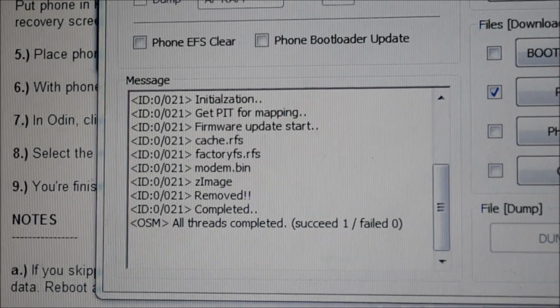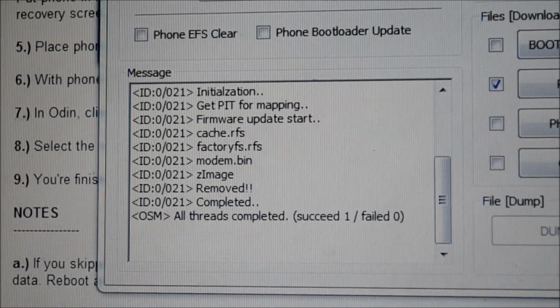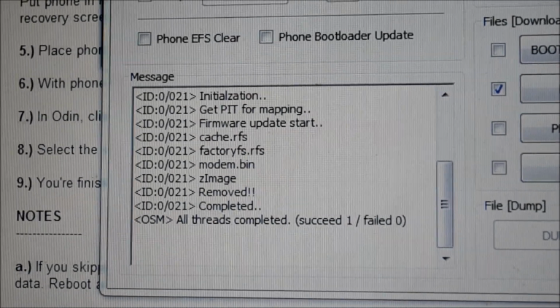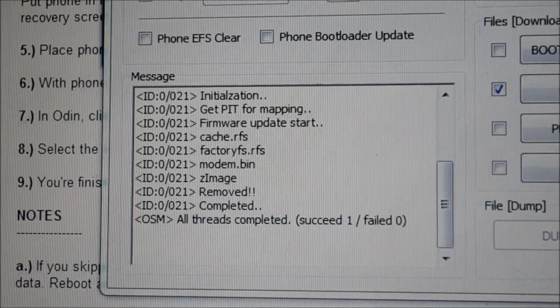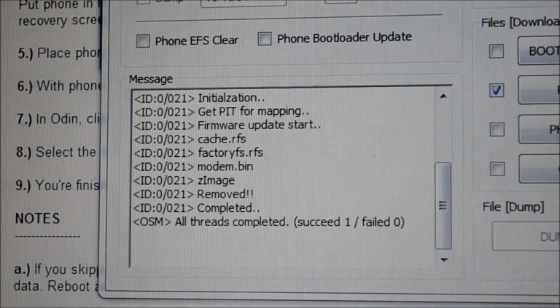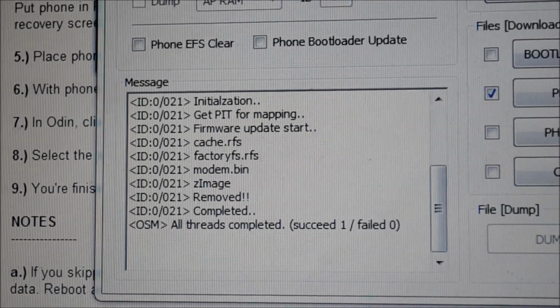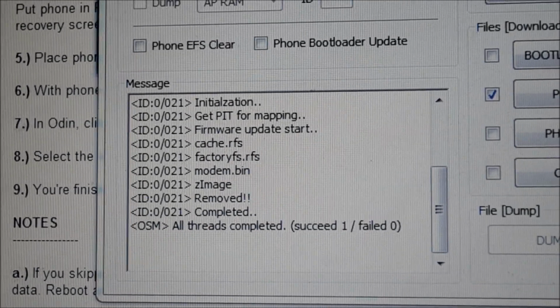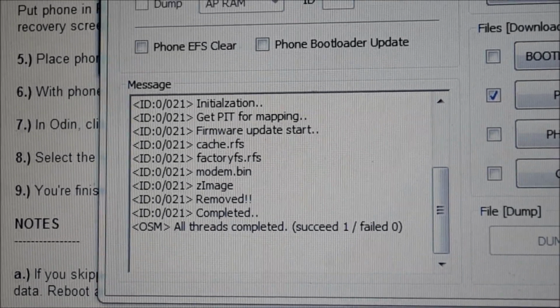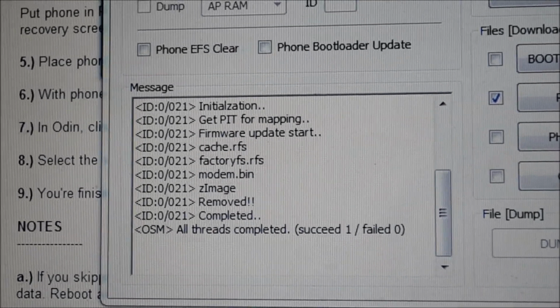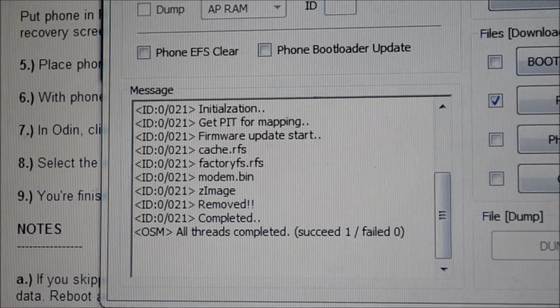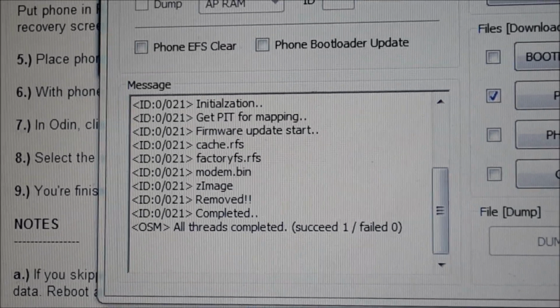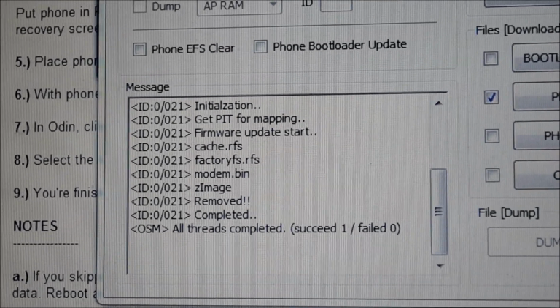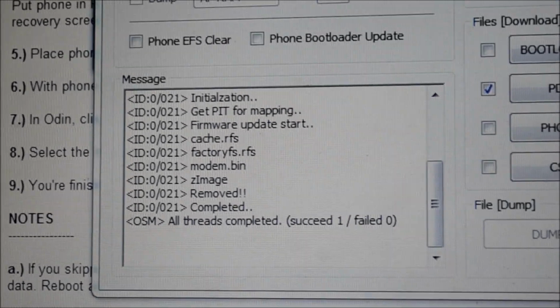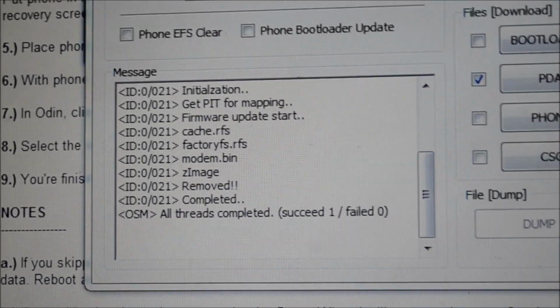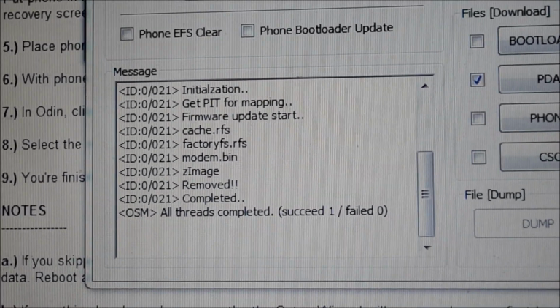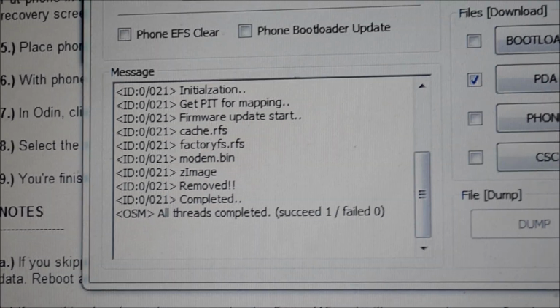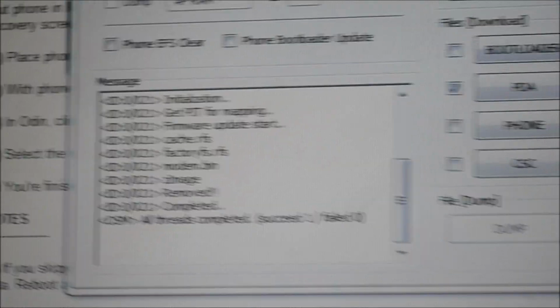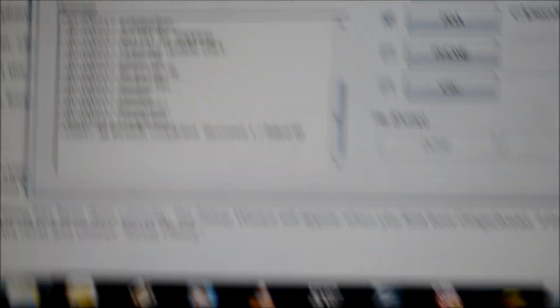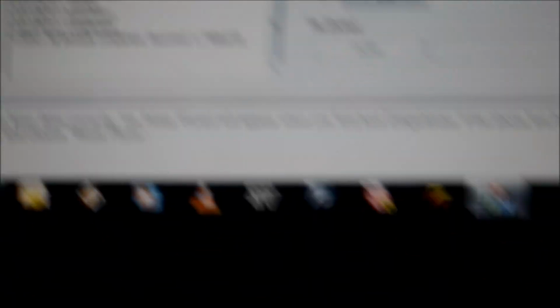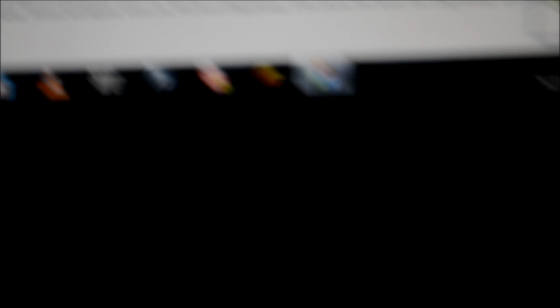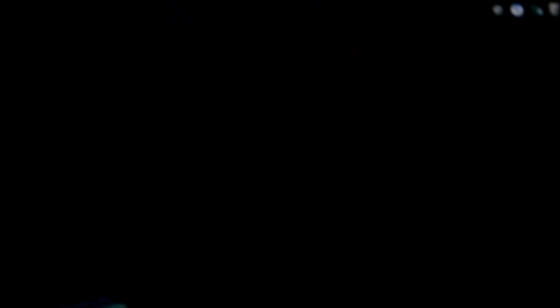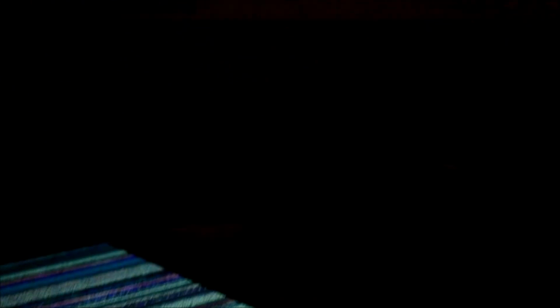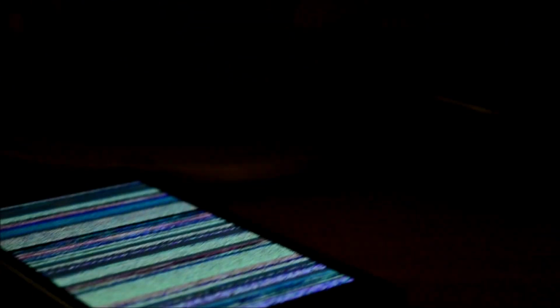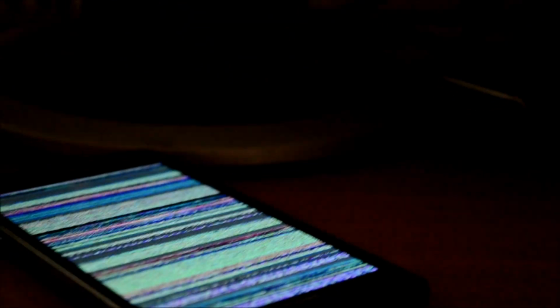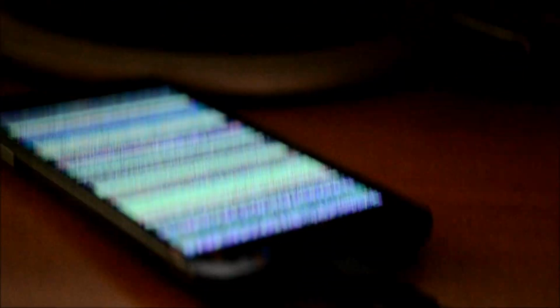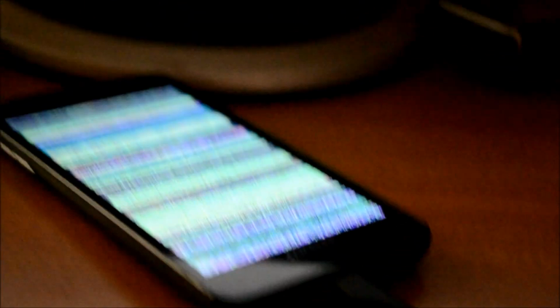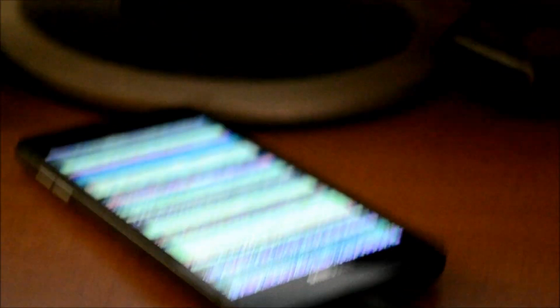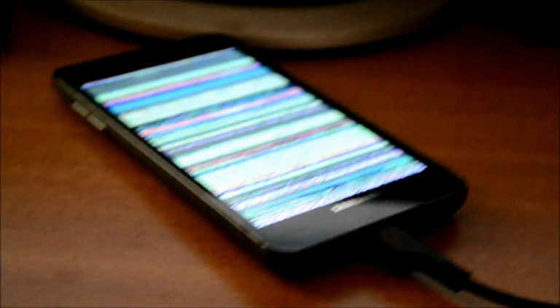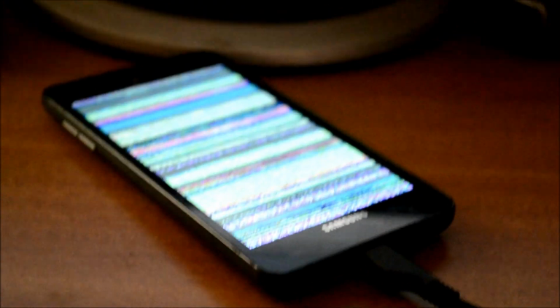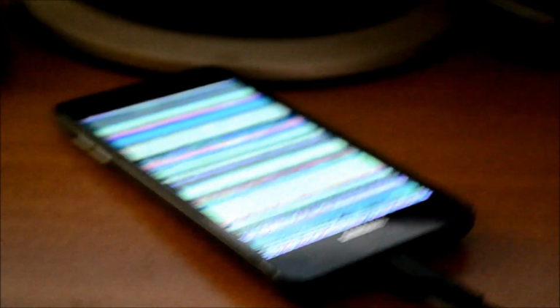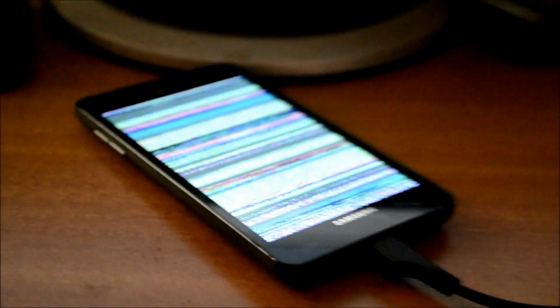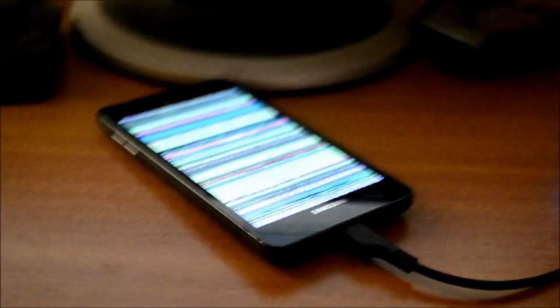It says all threads completed — 1 succeeded, 0 failed. The phone is now stuck at the rainbow screen, which is normal during the flashing process.